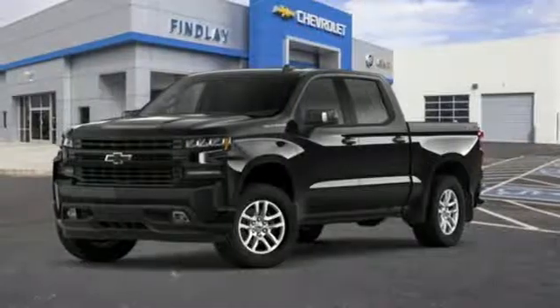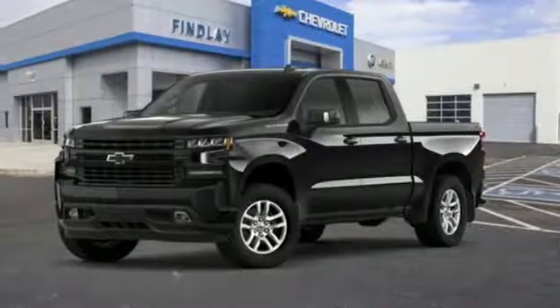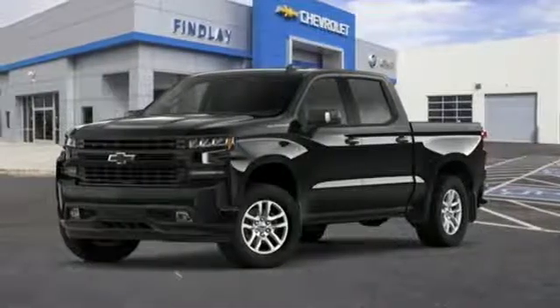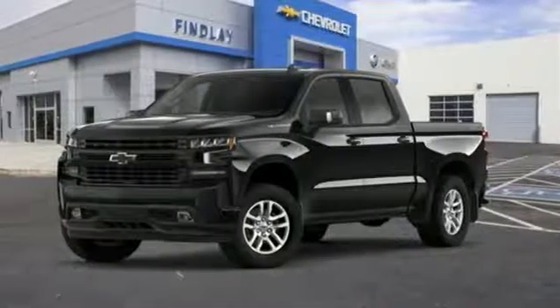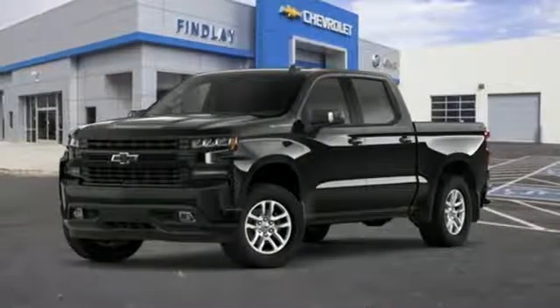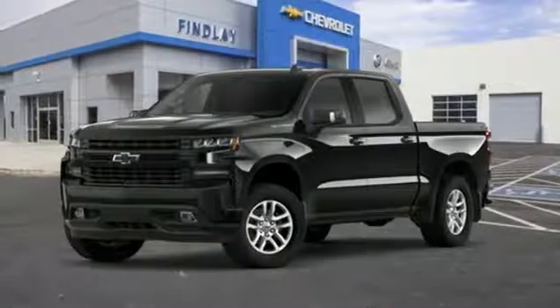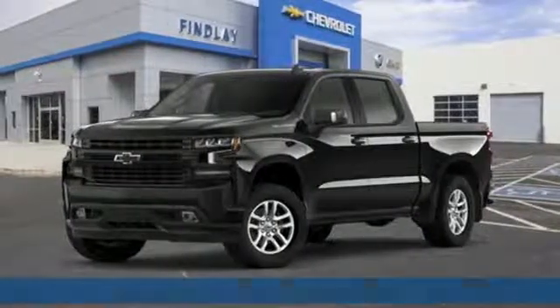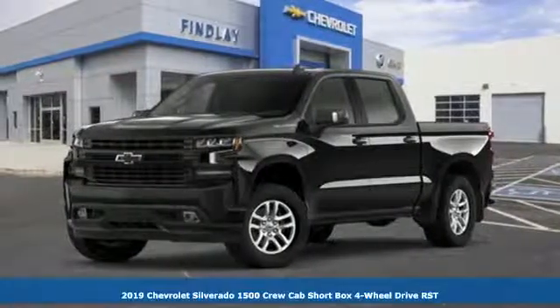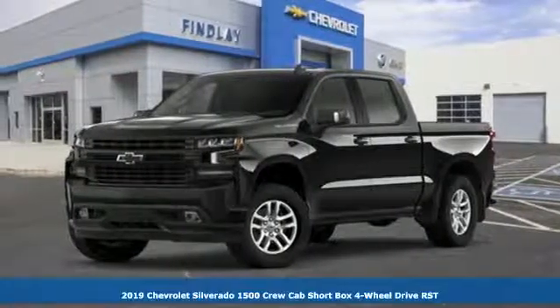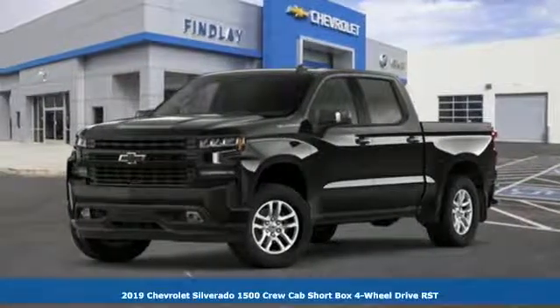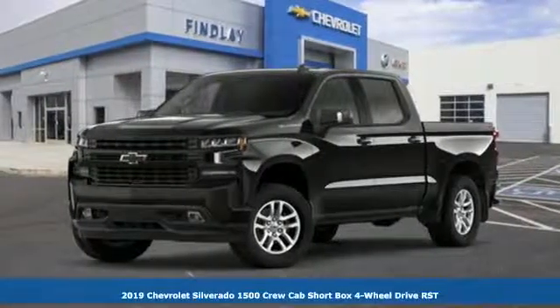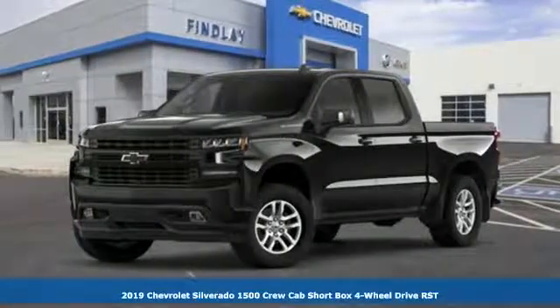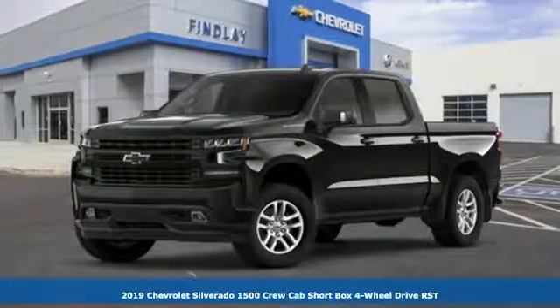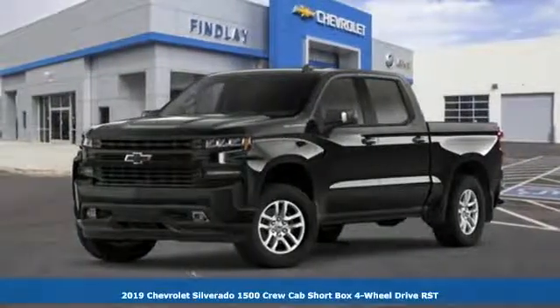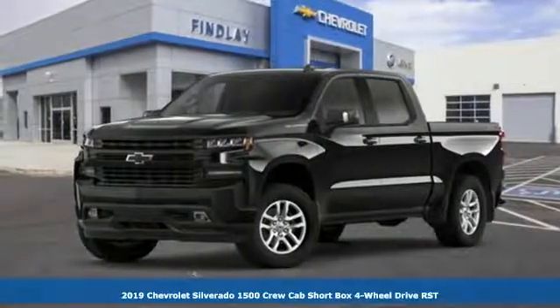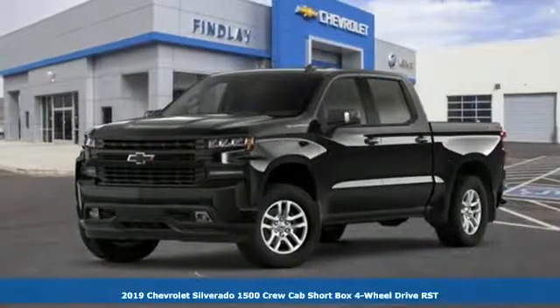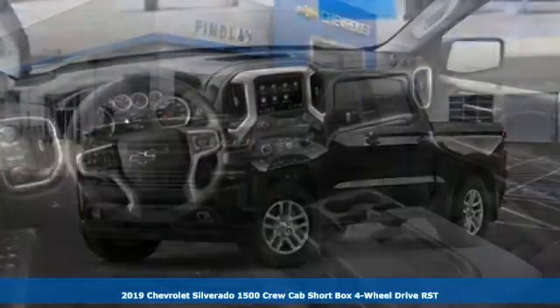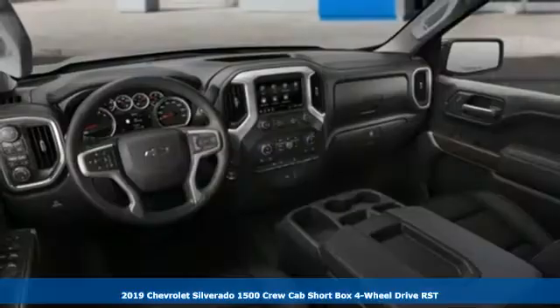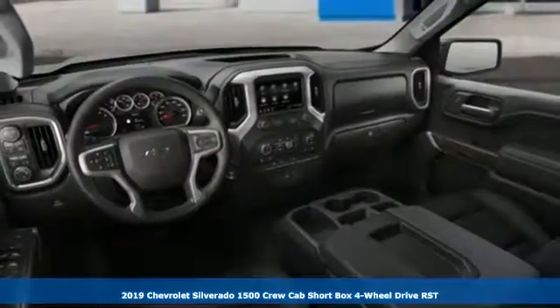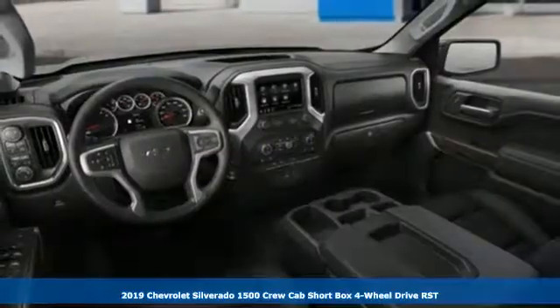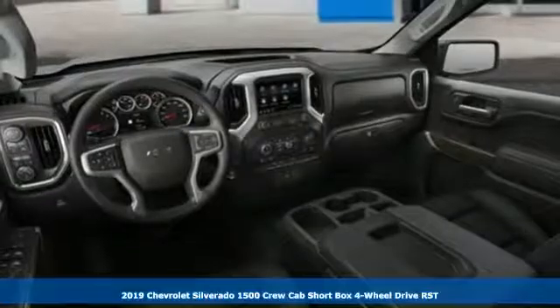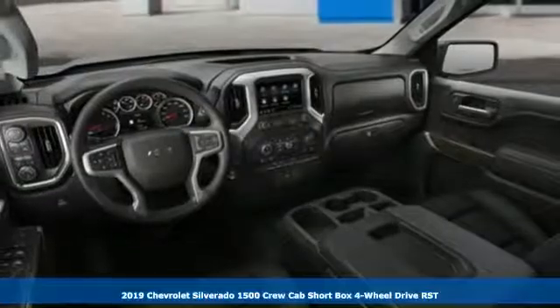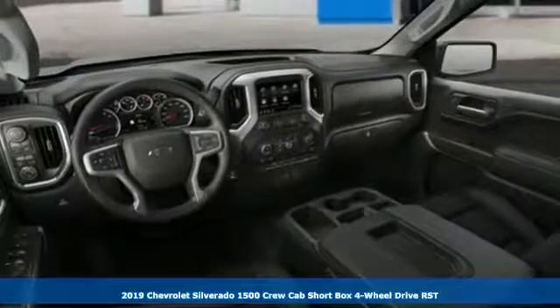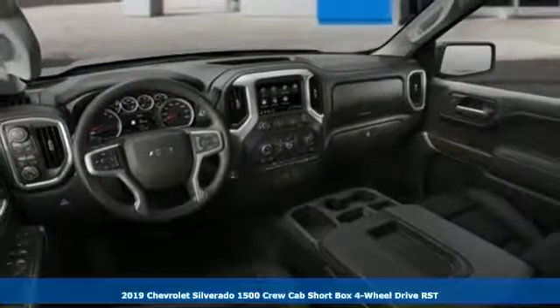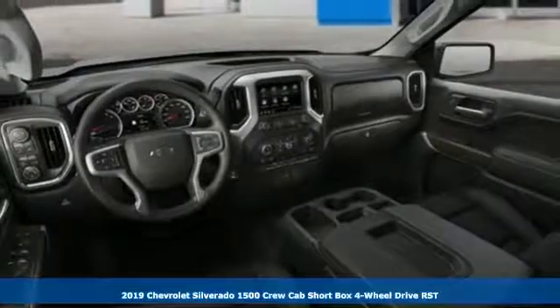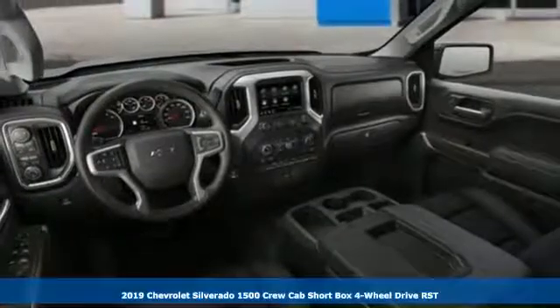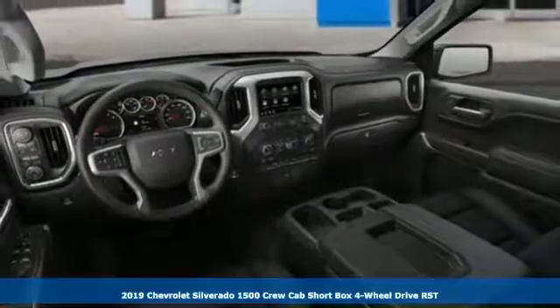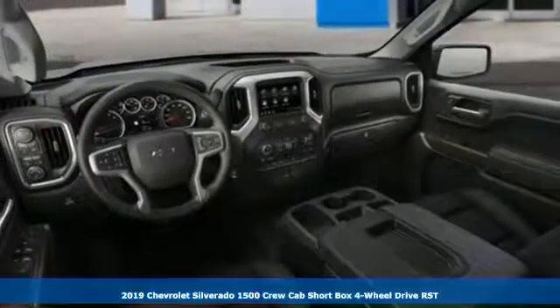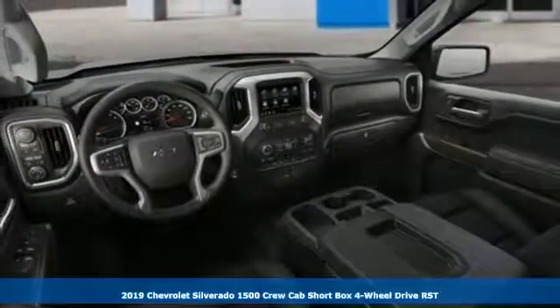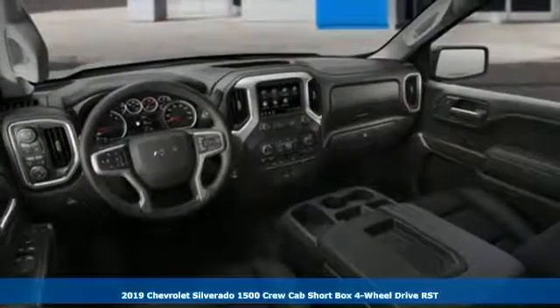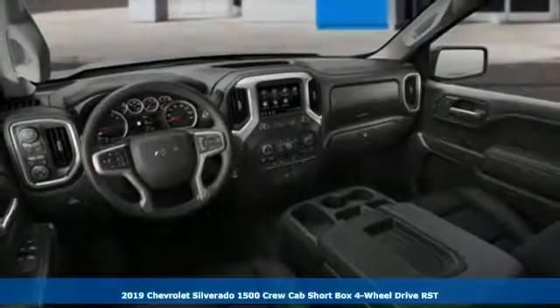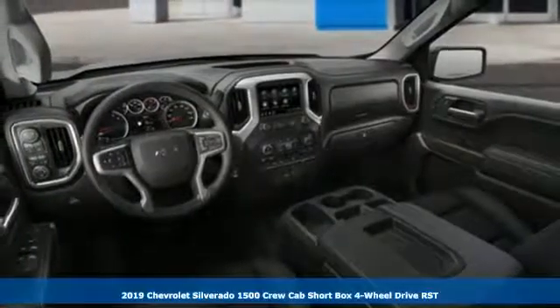It's a new 2019 Chevrolet Silverado 1500. Performance, value, durability — Chevy.